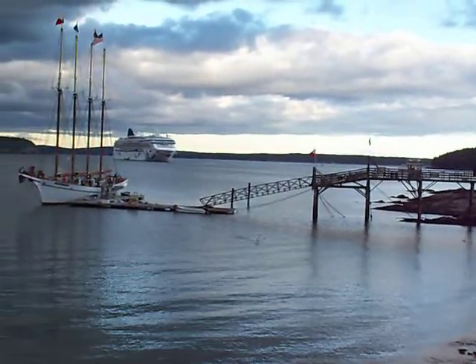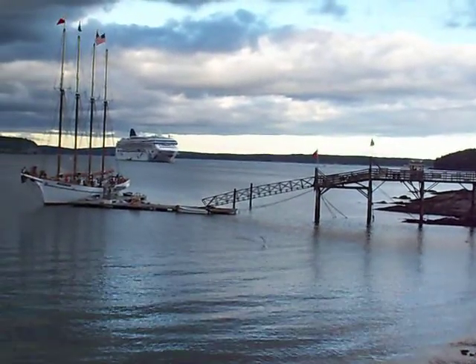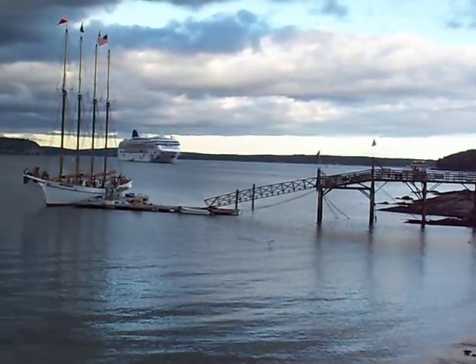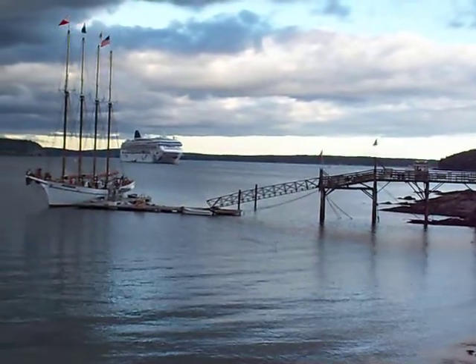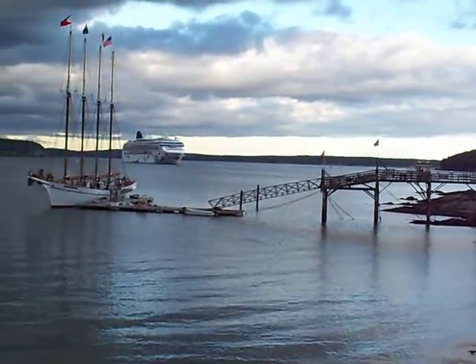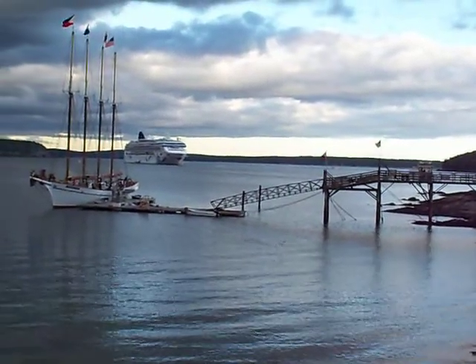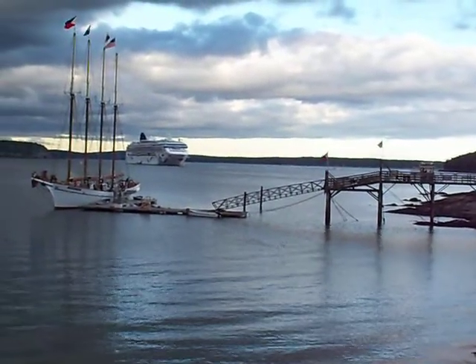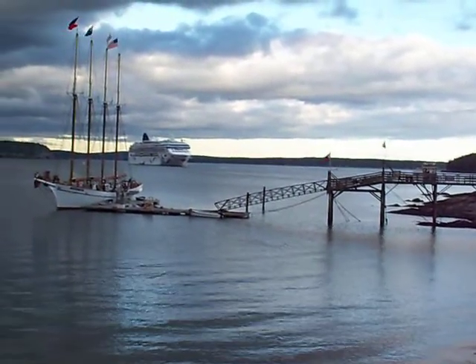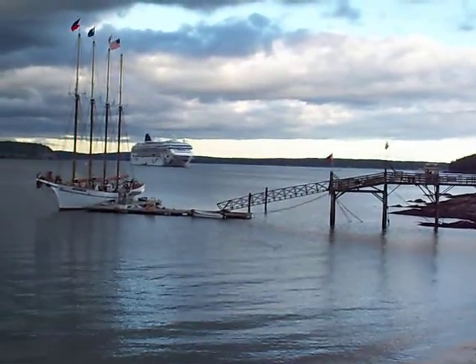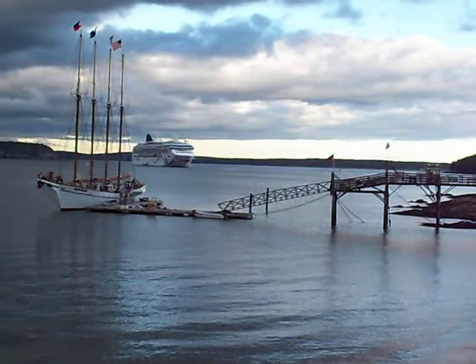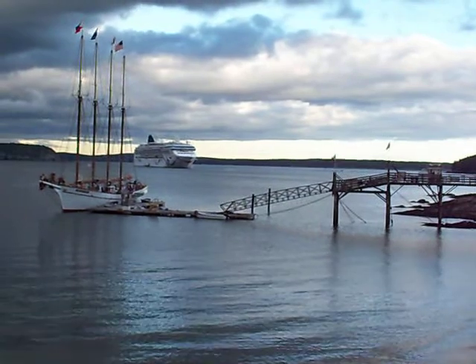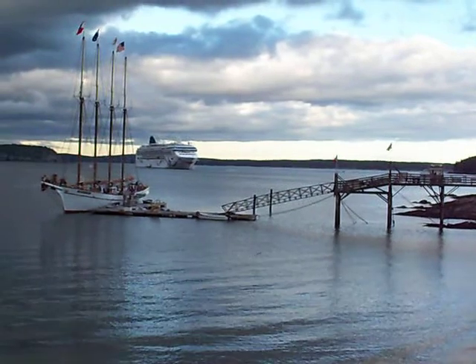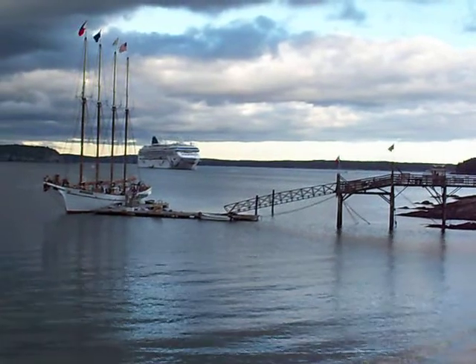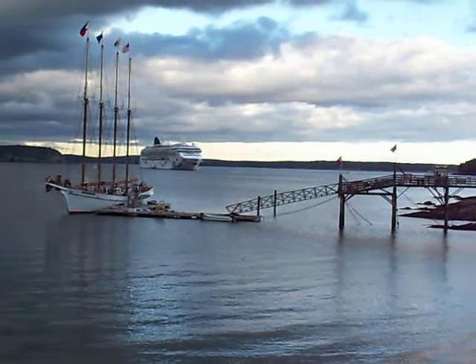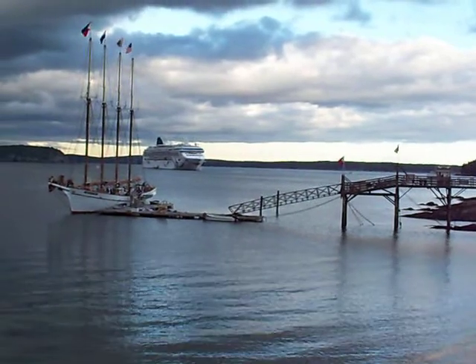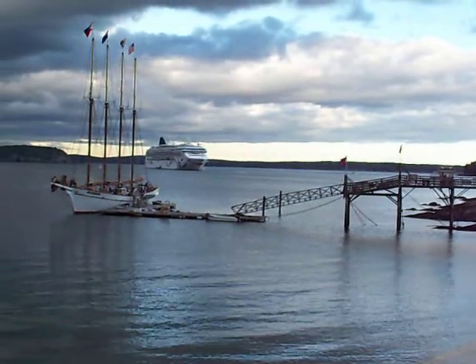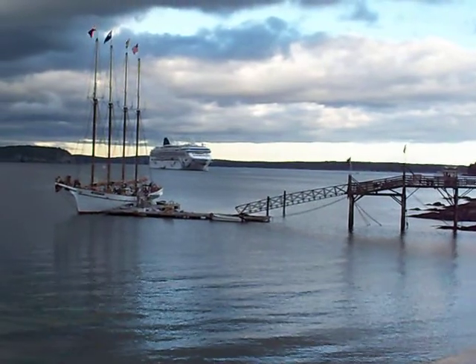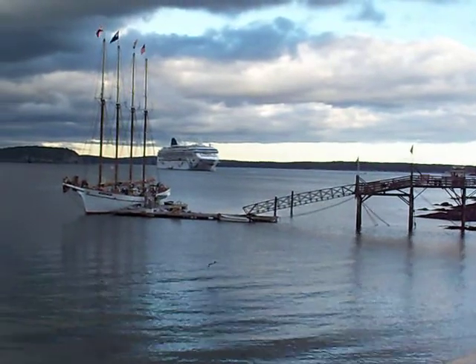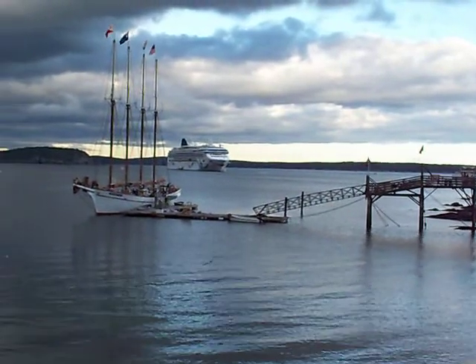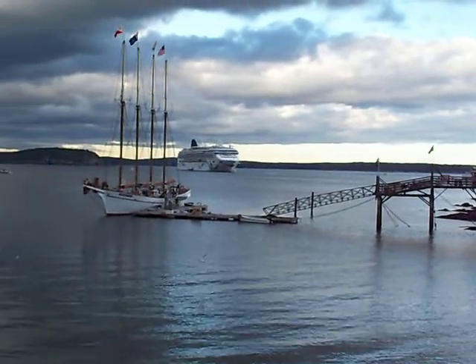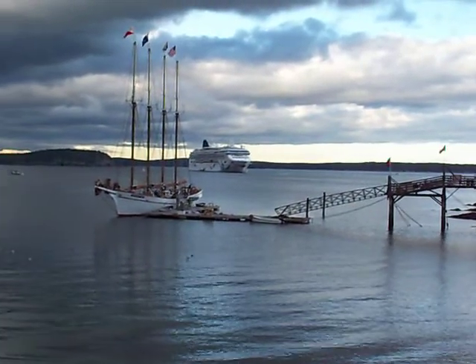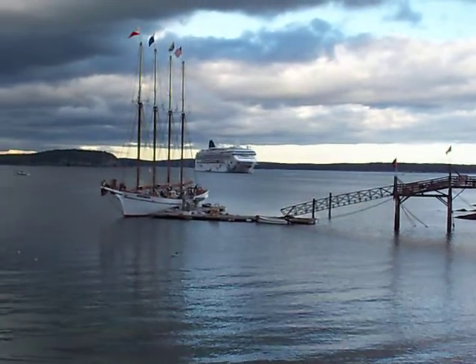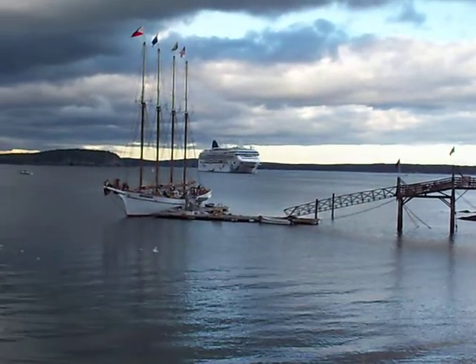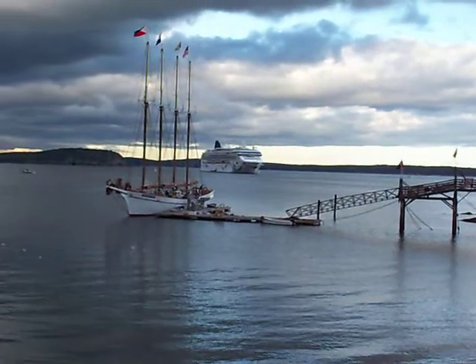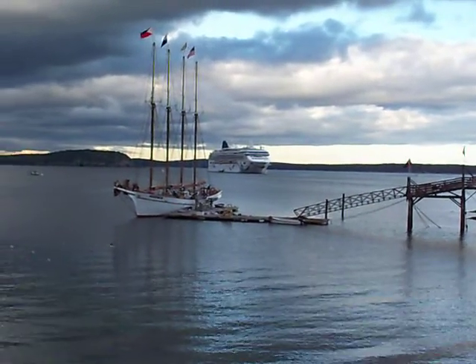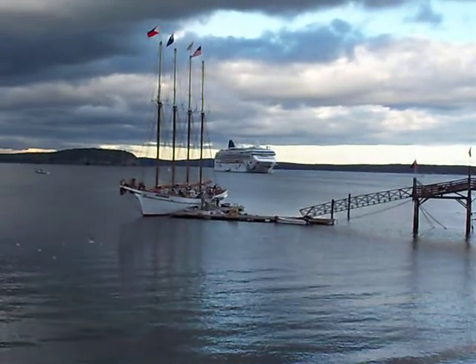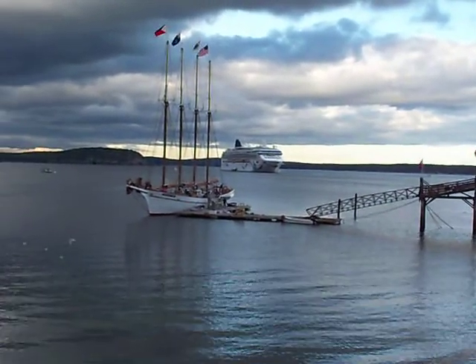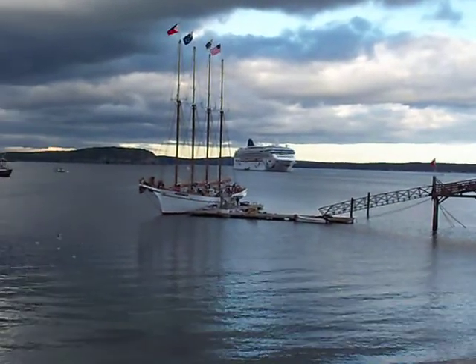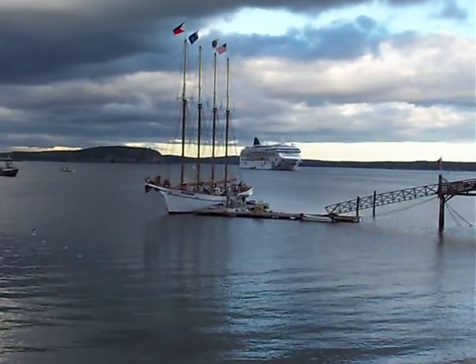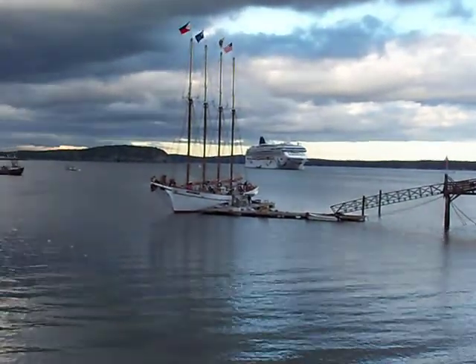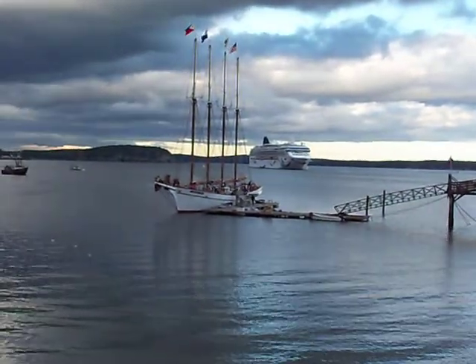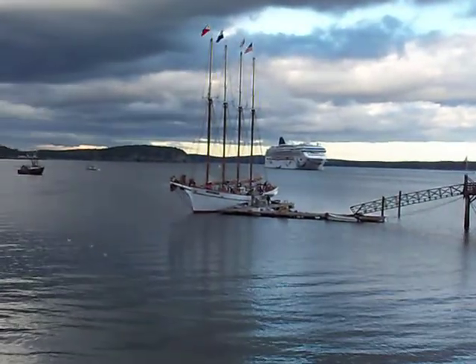It's a small cruise ship — I don't know the name of it — but a nice four-masted schooner.